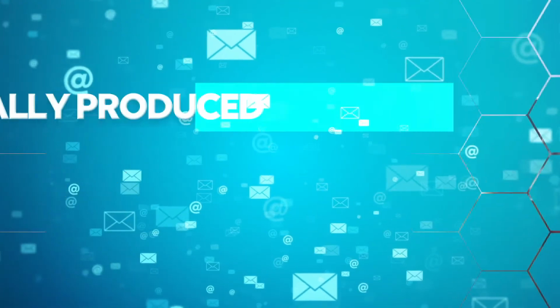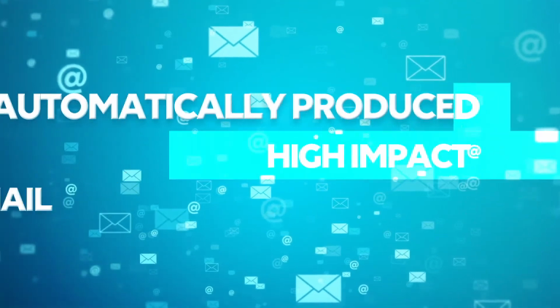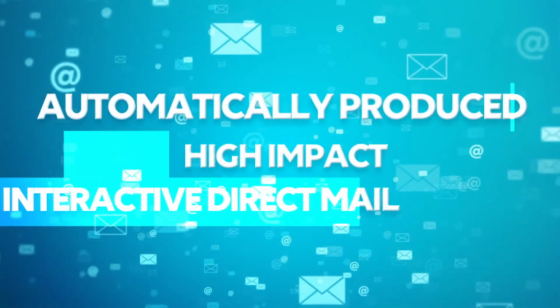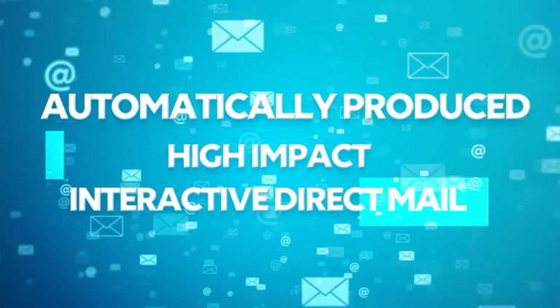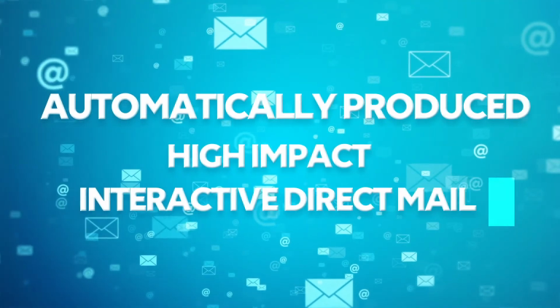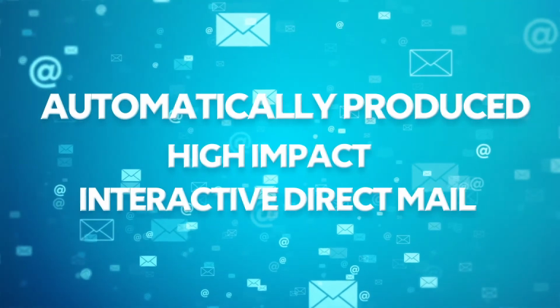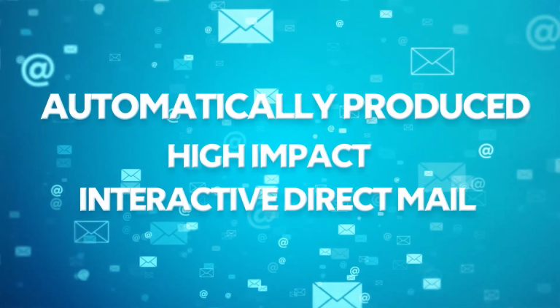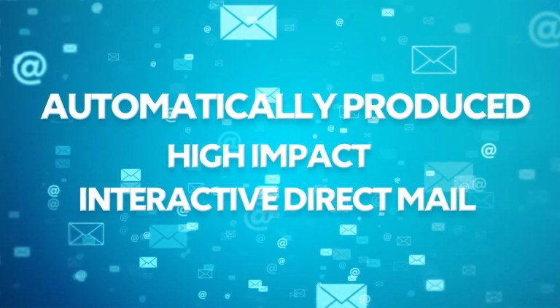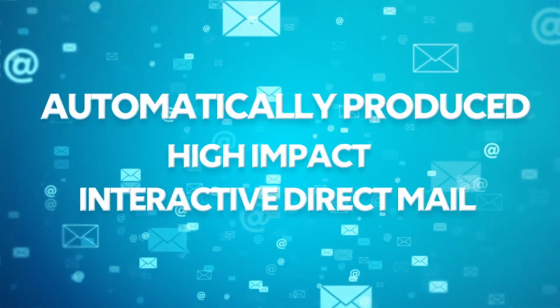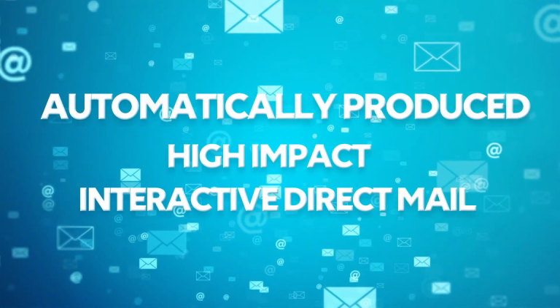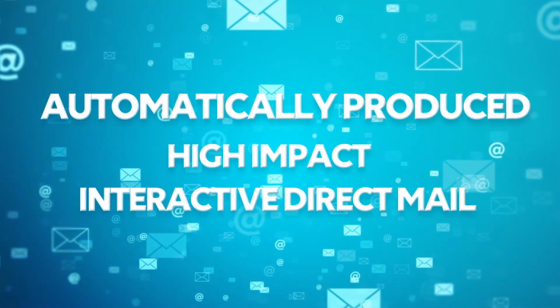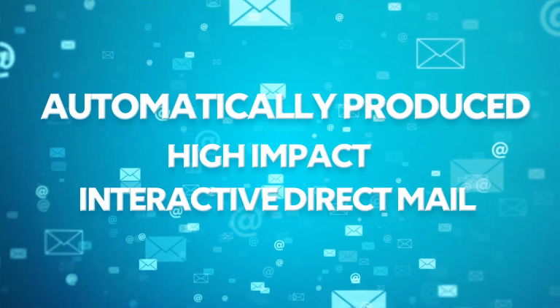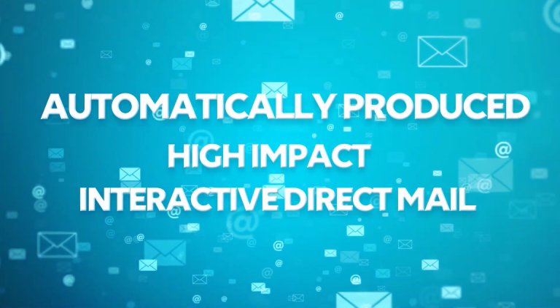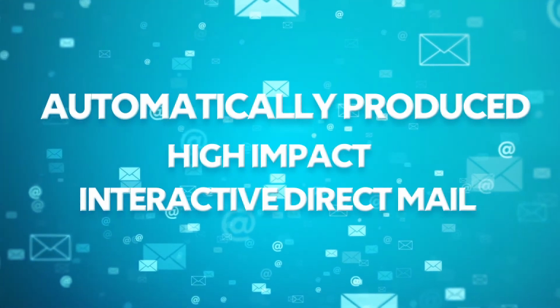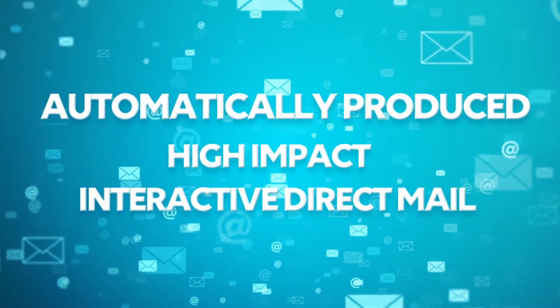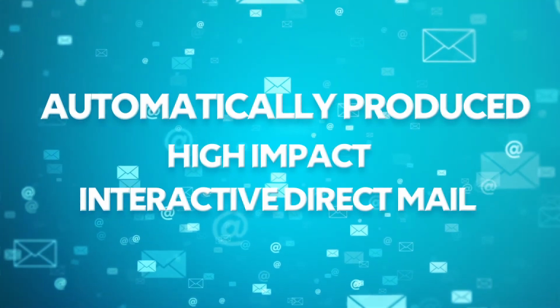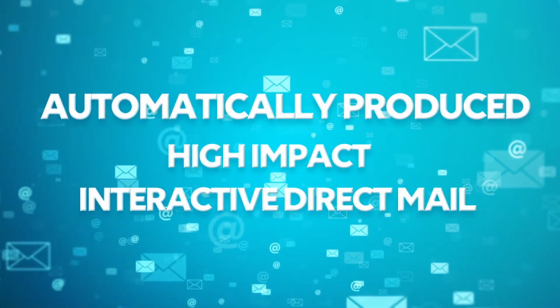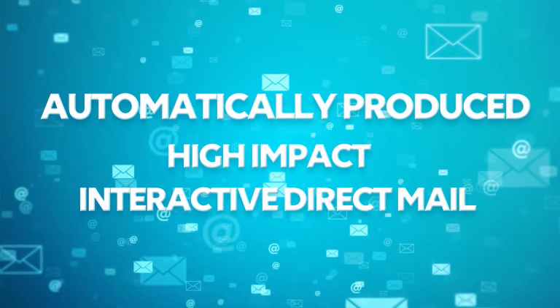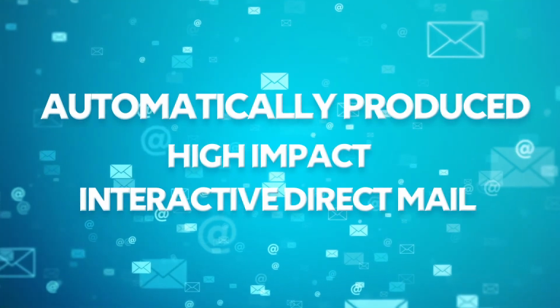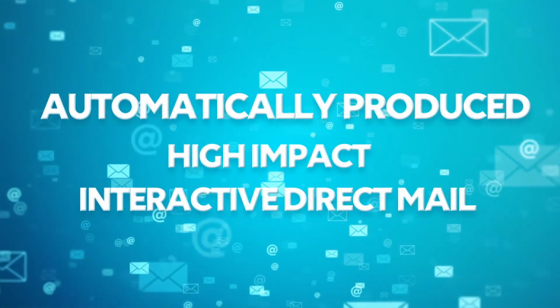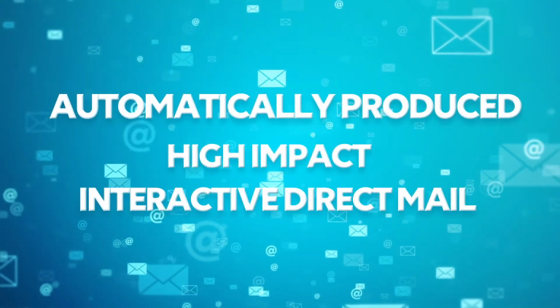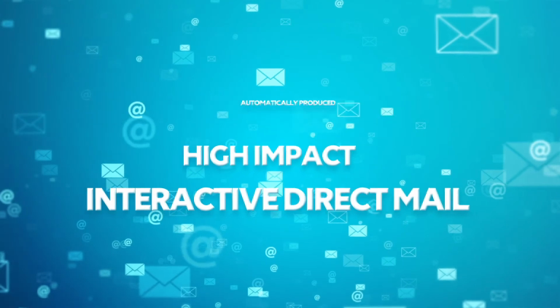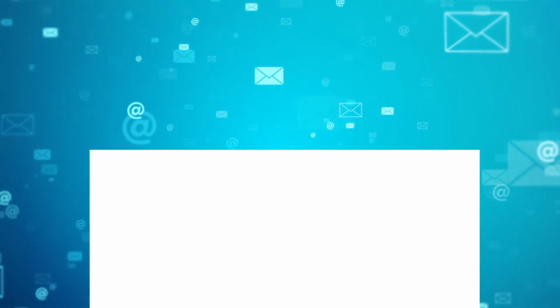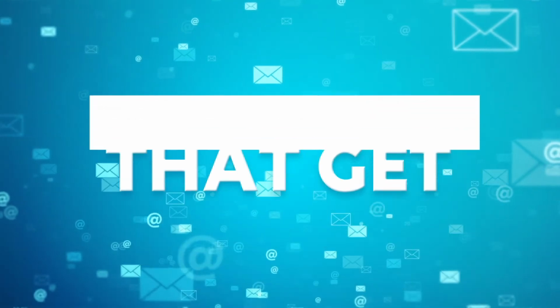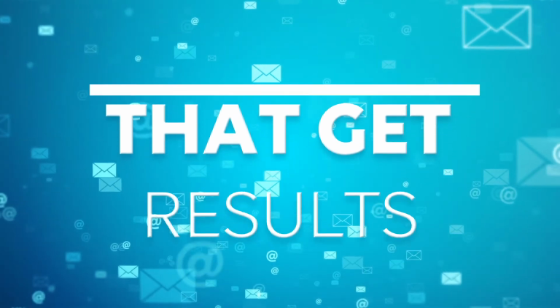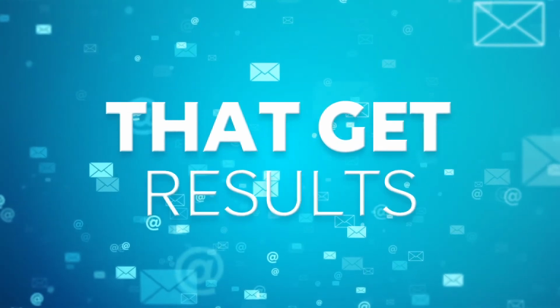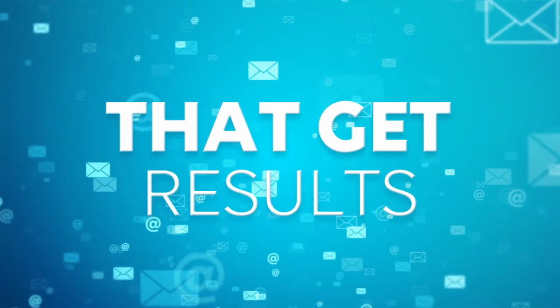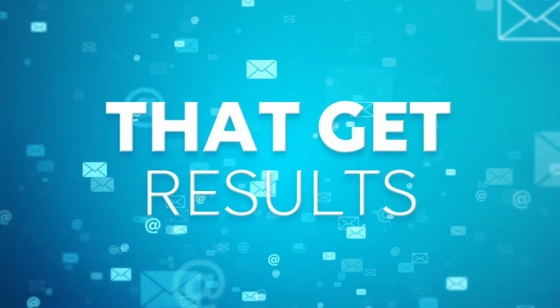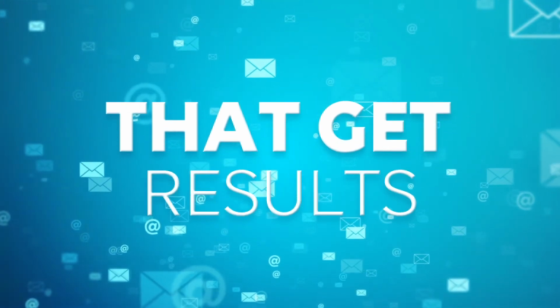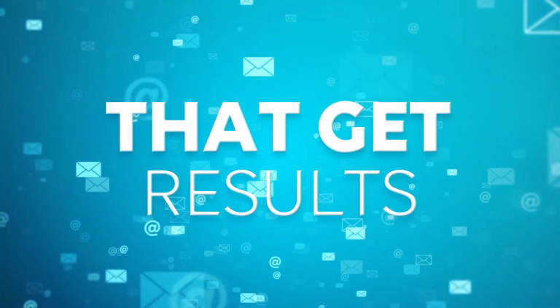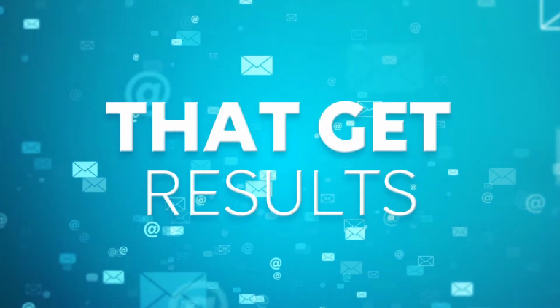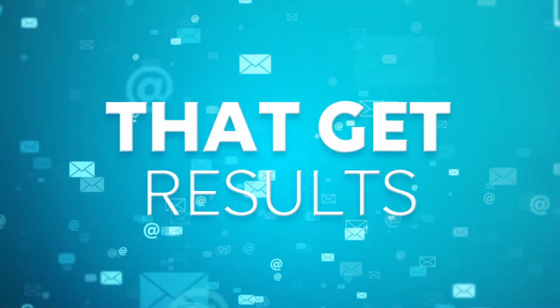MailerMagic offers a wide range of automatically-produced, high-impact, interactive, direct mail marketing solutions that get results.